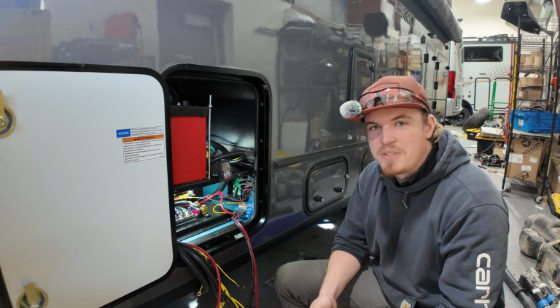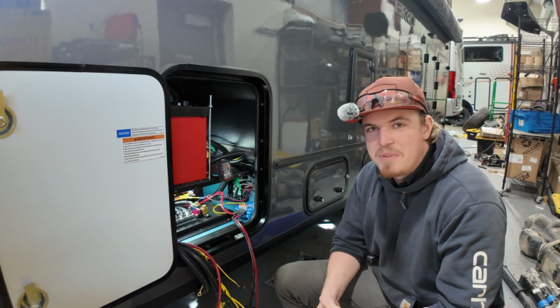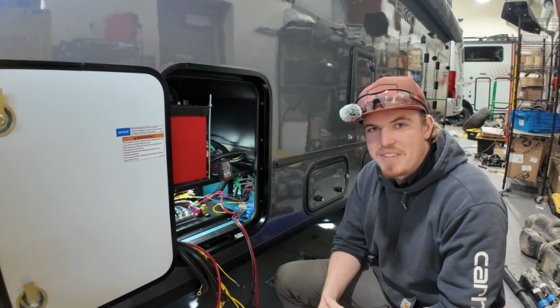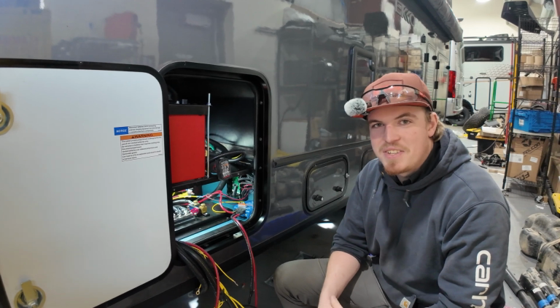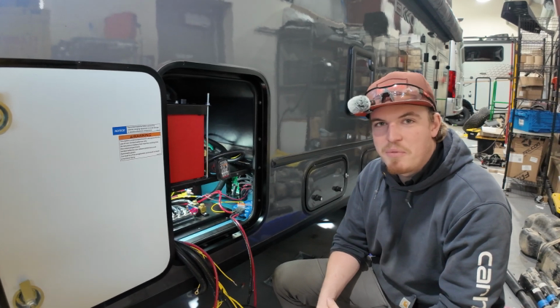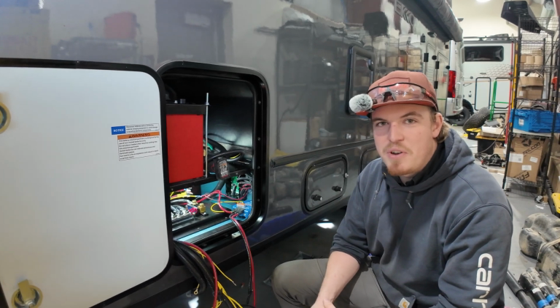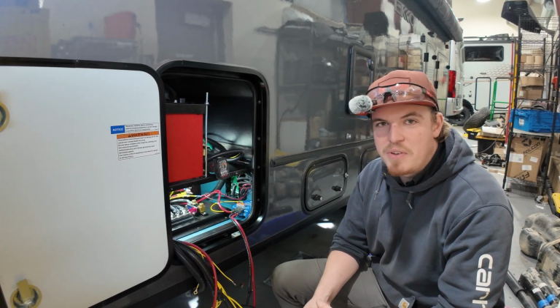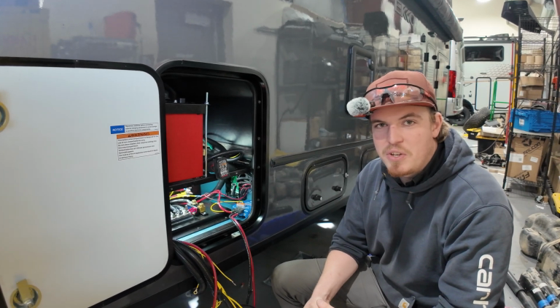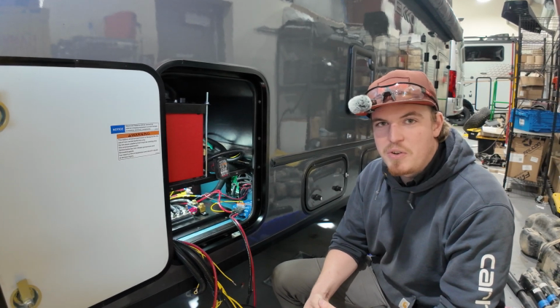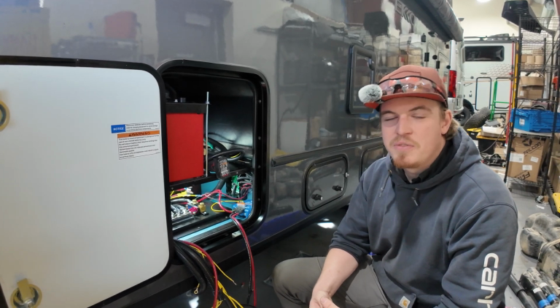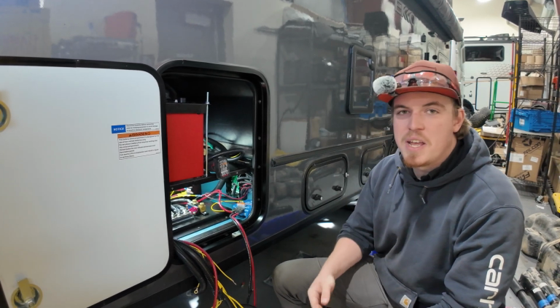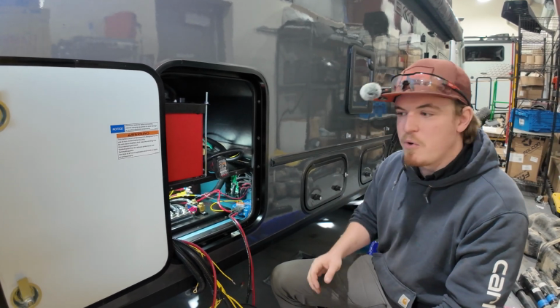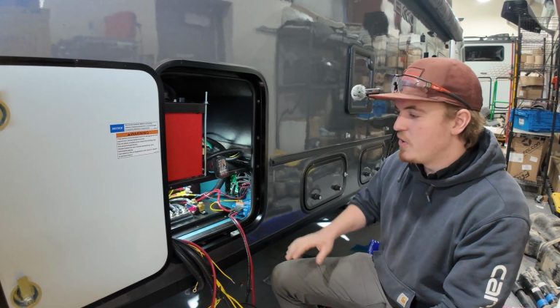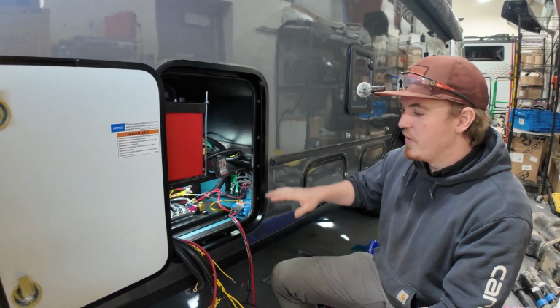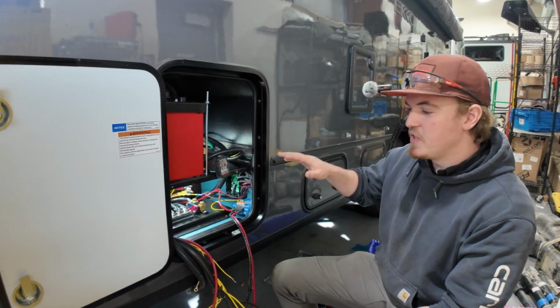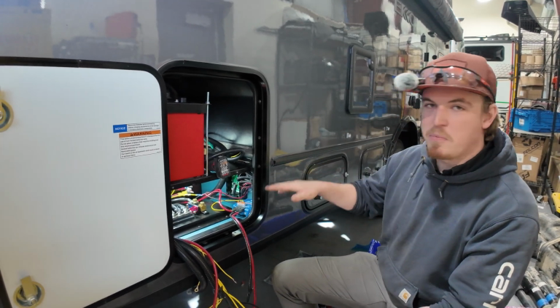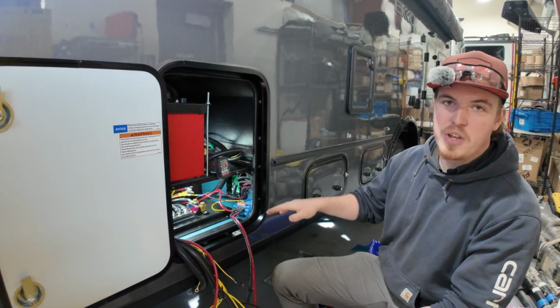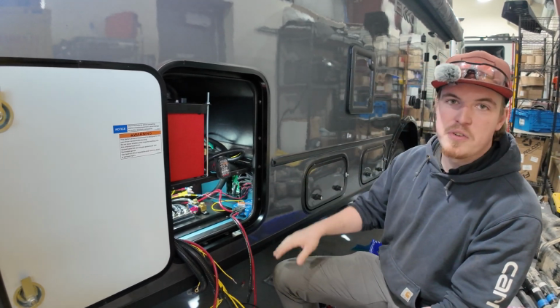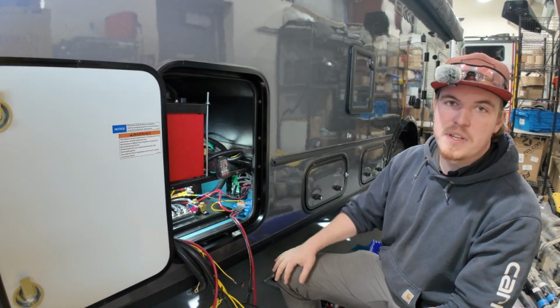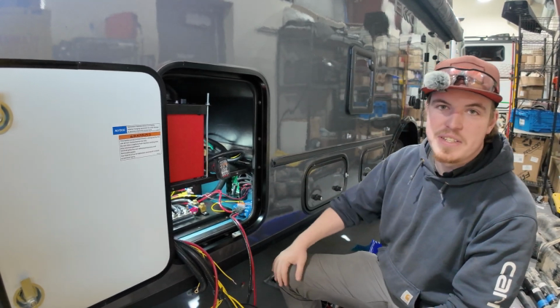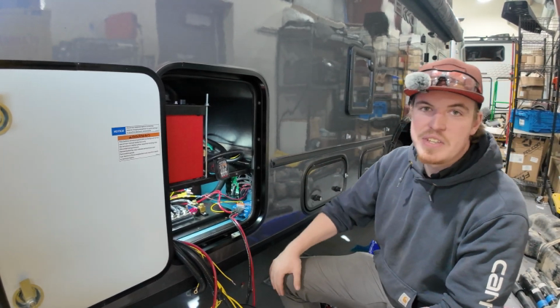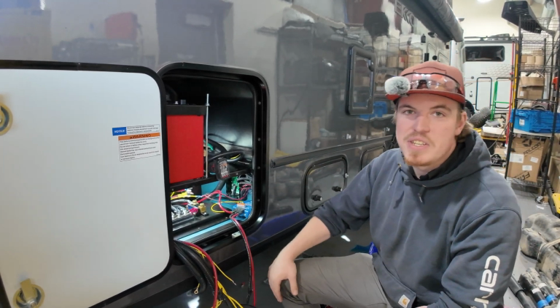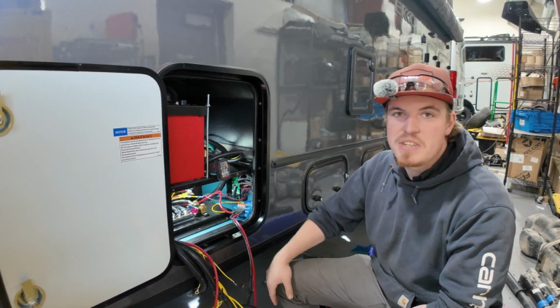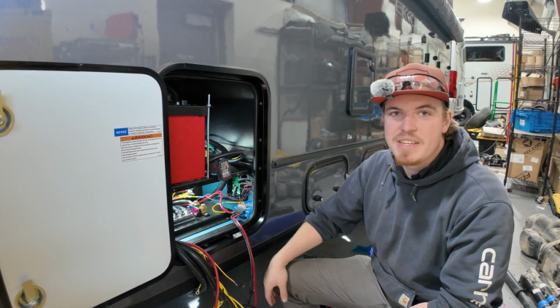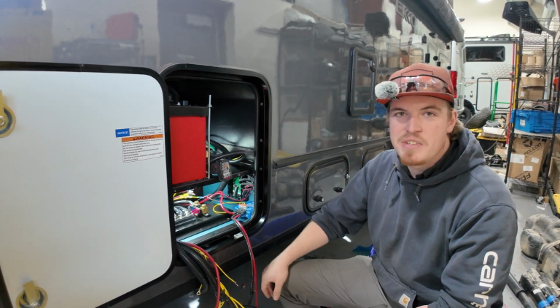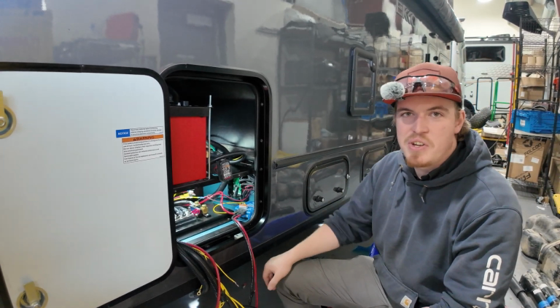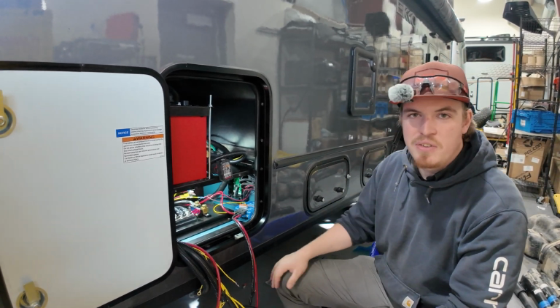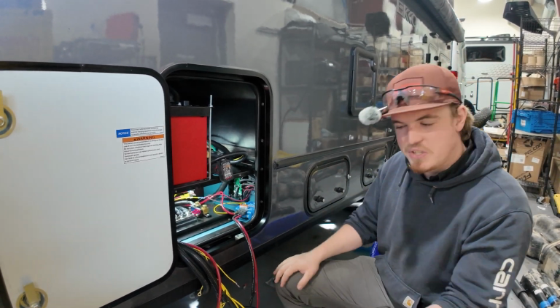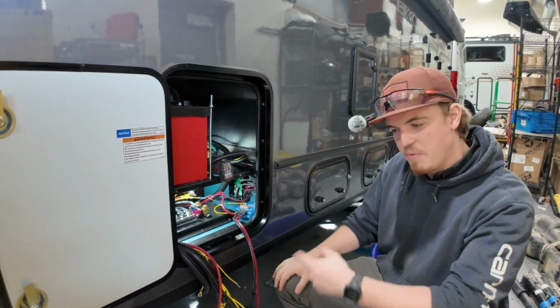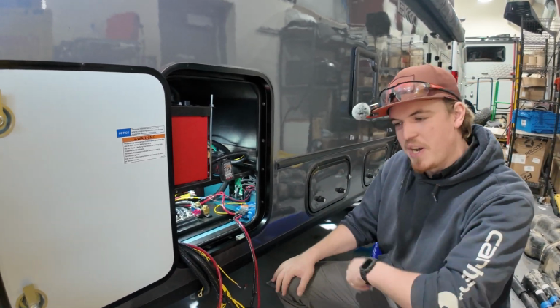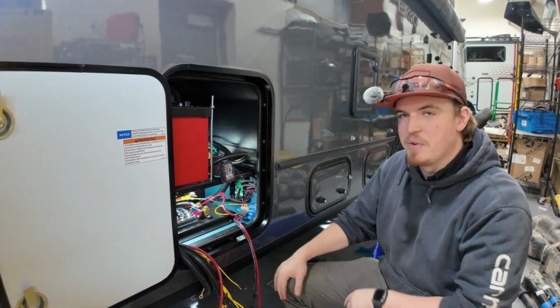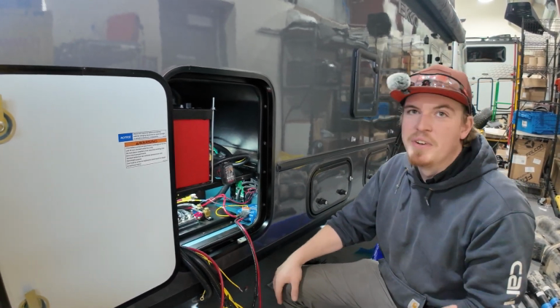What's up guys, it's Nate with FreedomVango. Today I'm working on this Sprinter doing a DC-DC install. Let's get right into it.